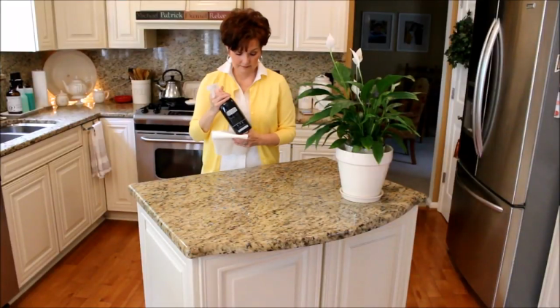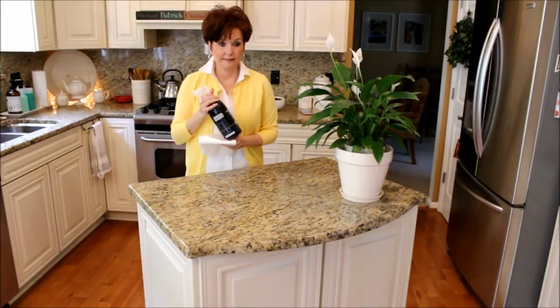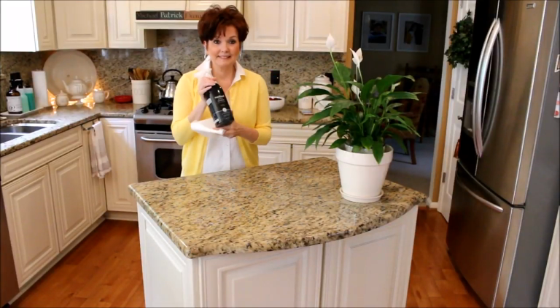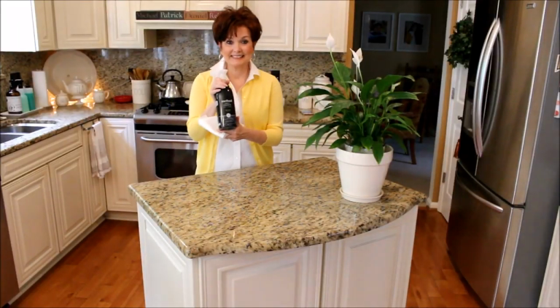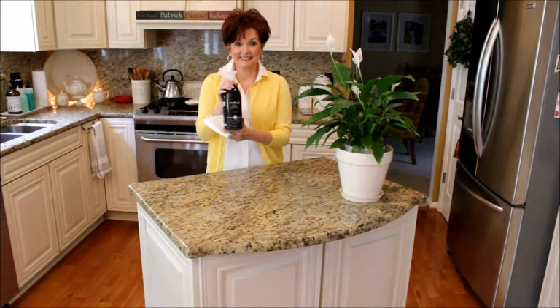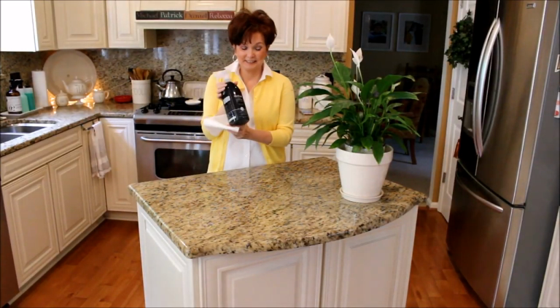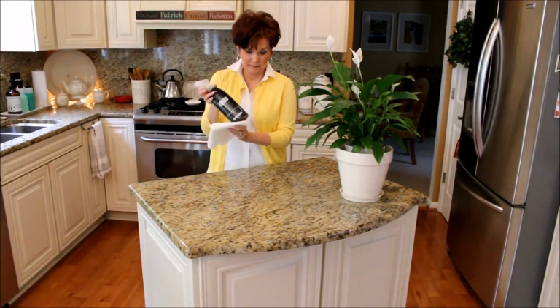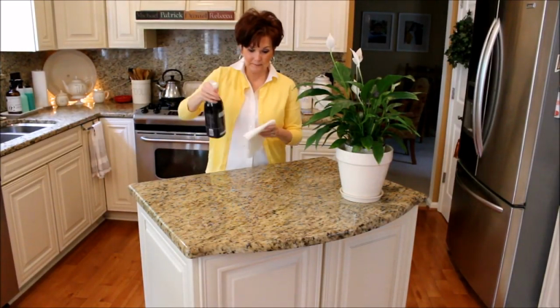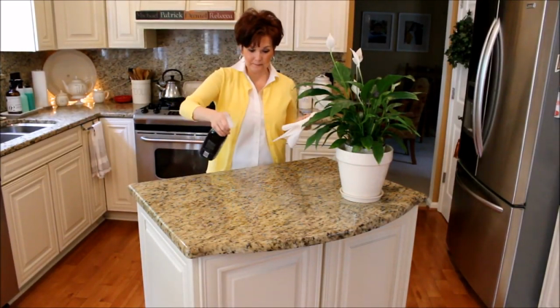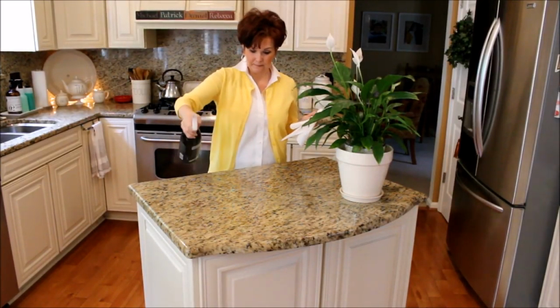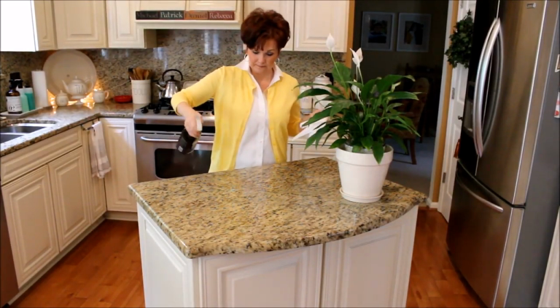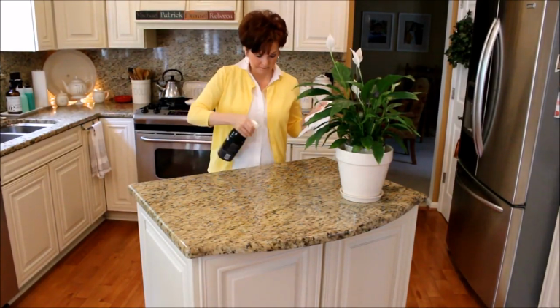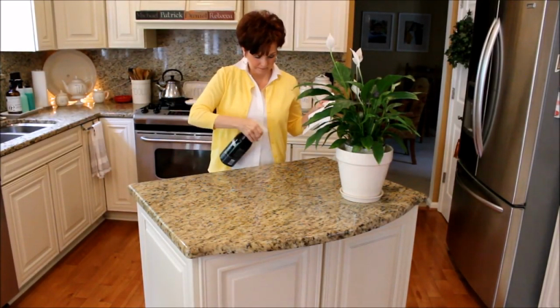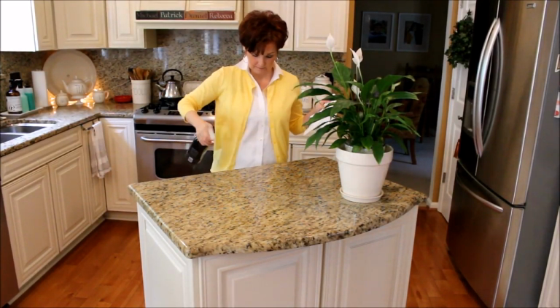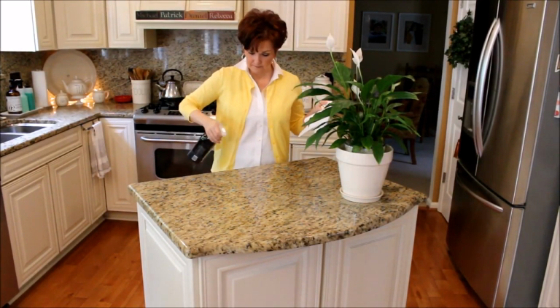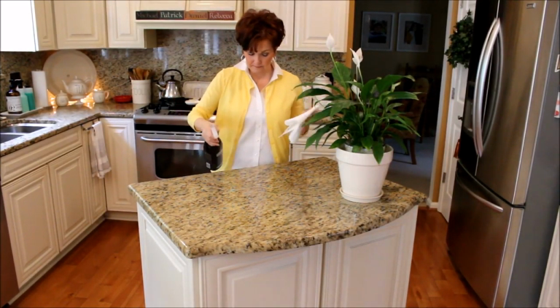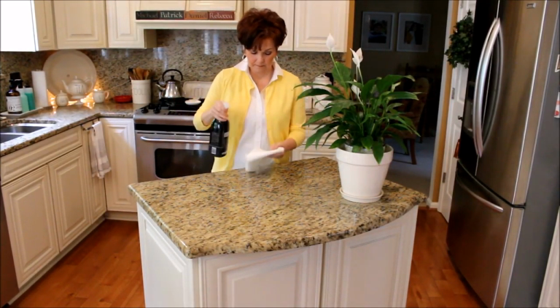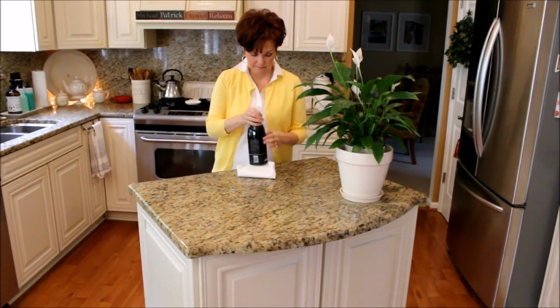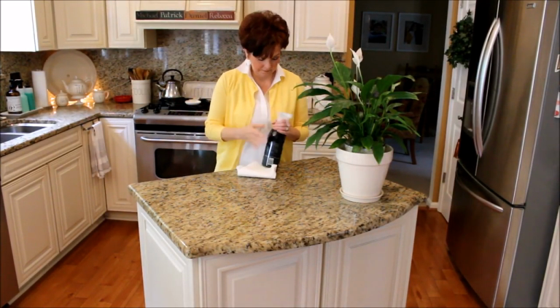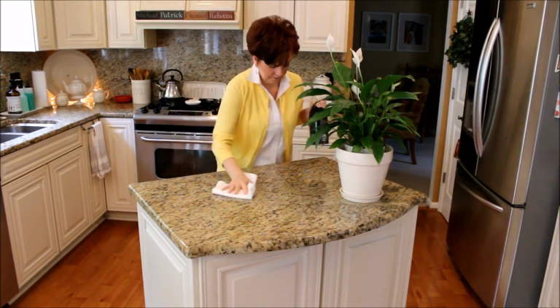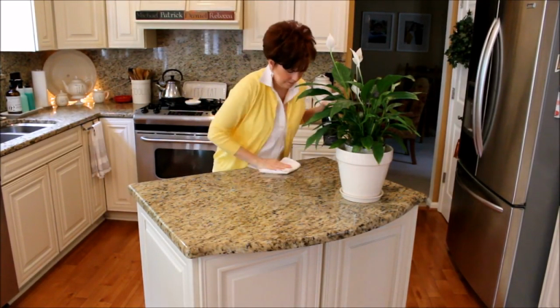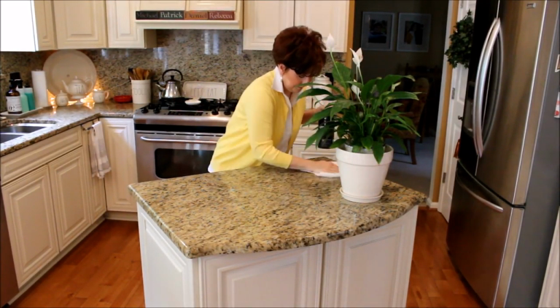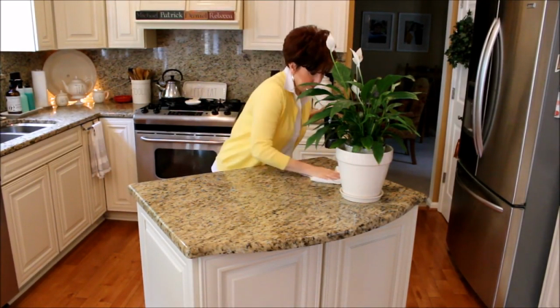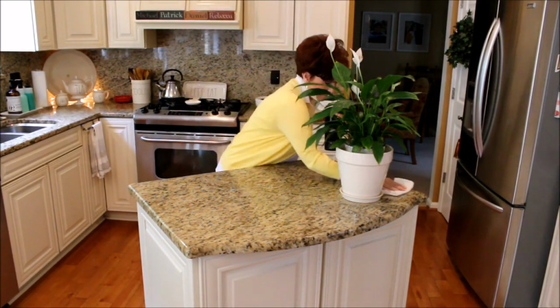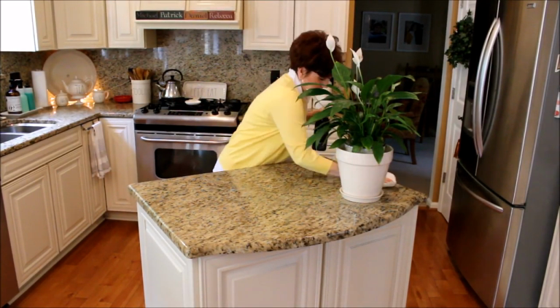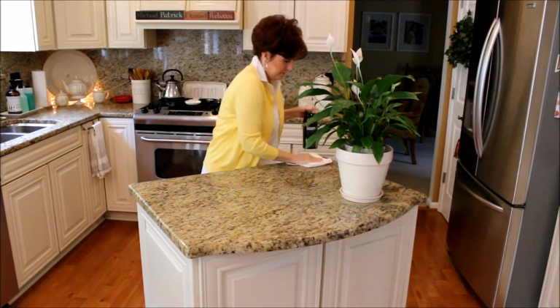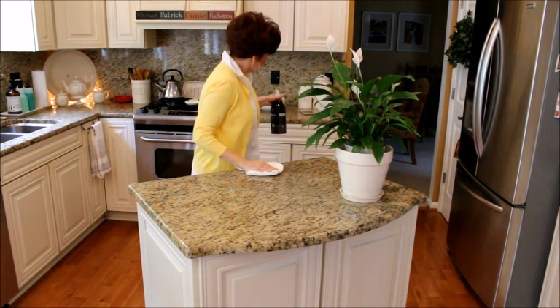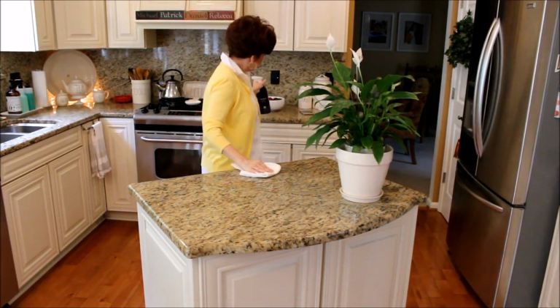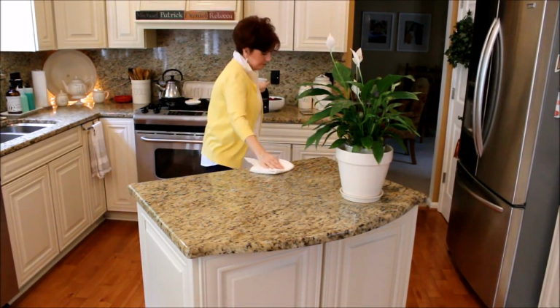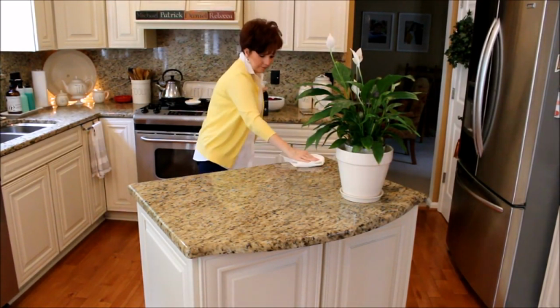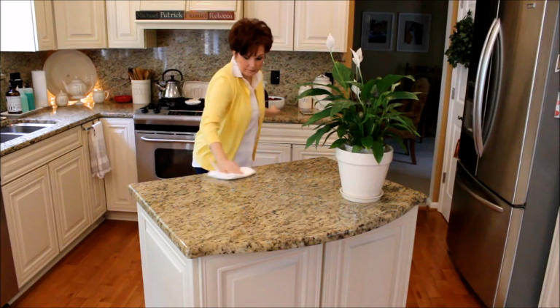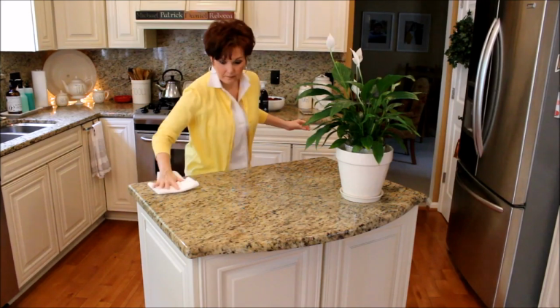Once the countertops are all clean, I give them a good polish with Method Daily Granite Cleaner.